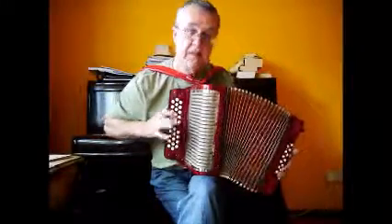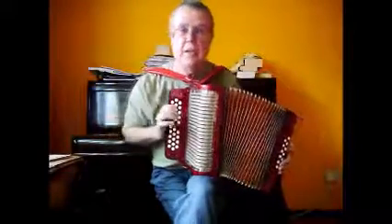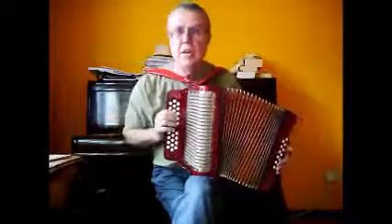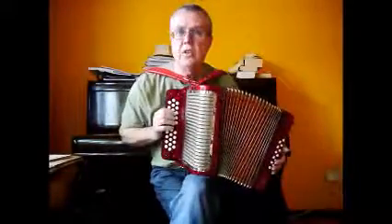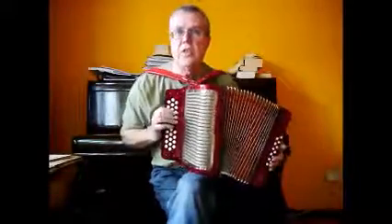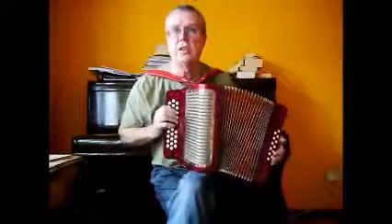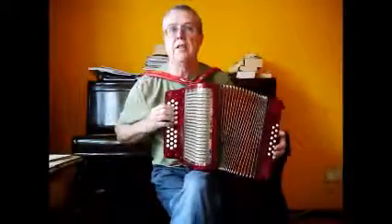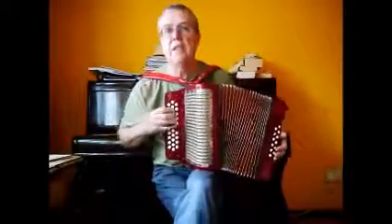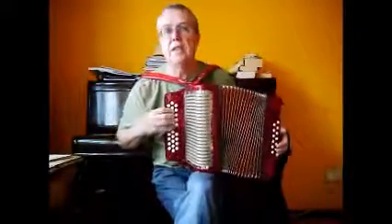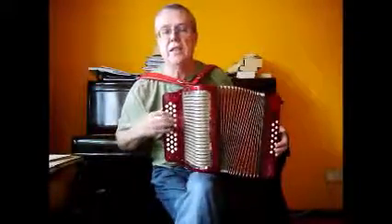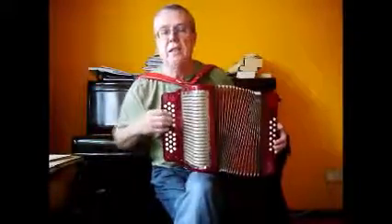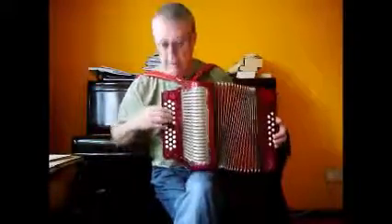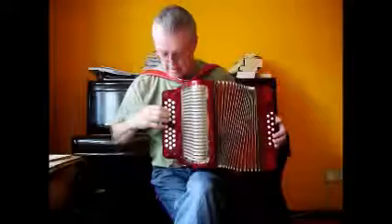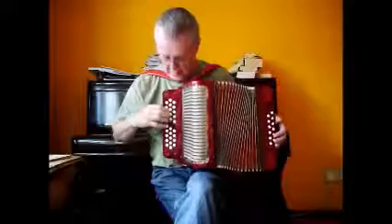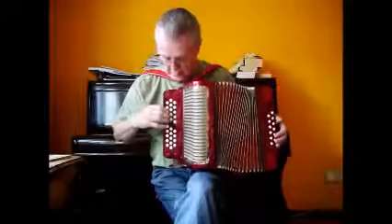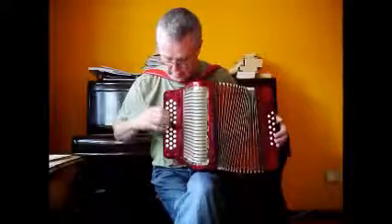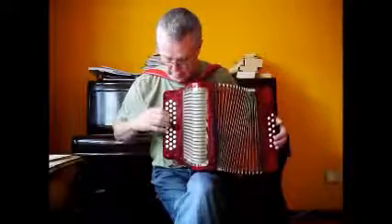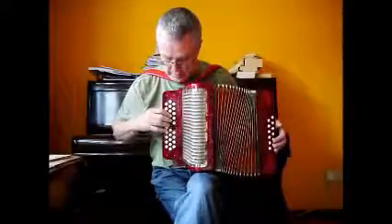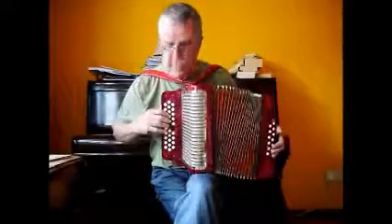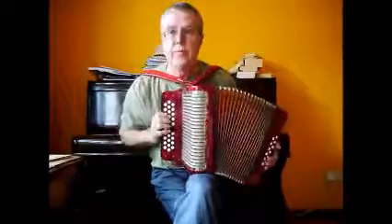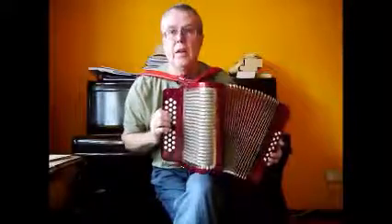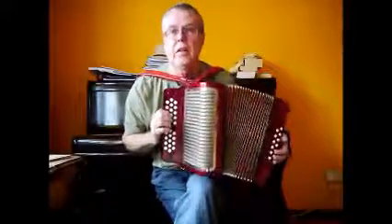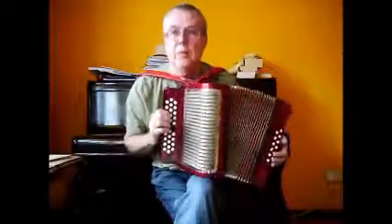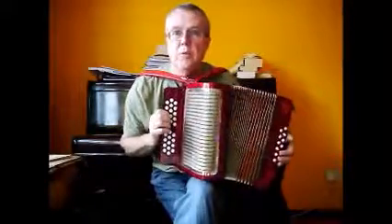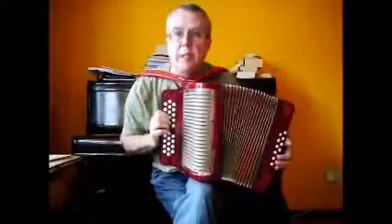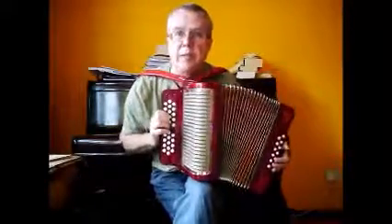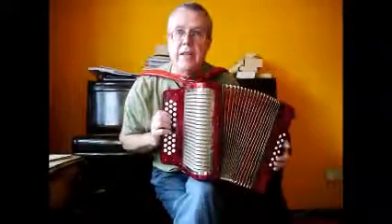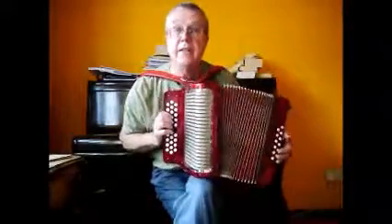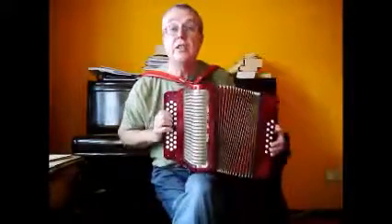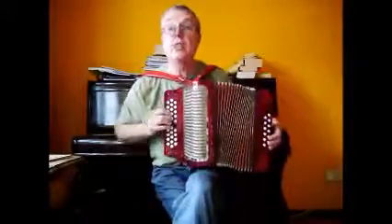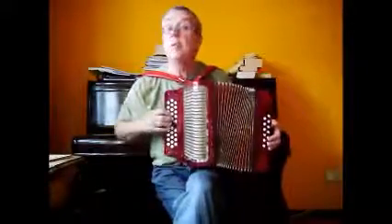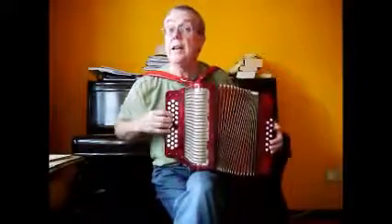It kind of works on the octaves and the fifths there. The thing is, I'm not really a B, C, C-sharp player.